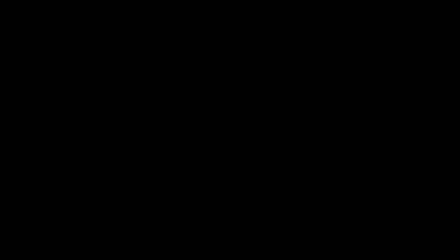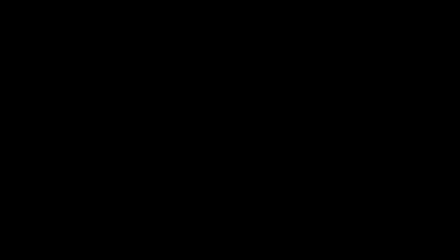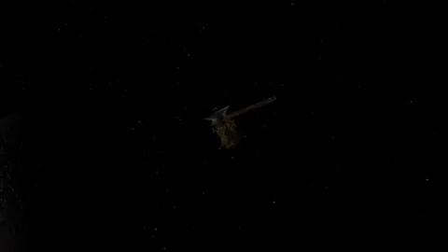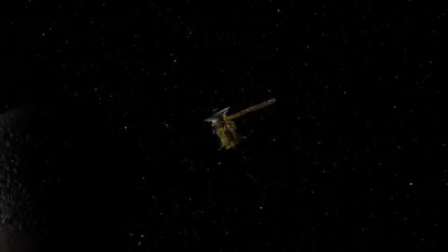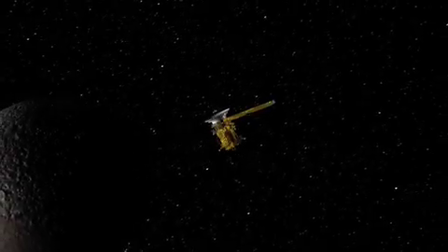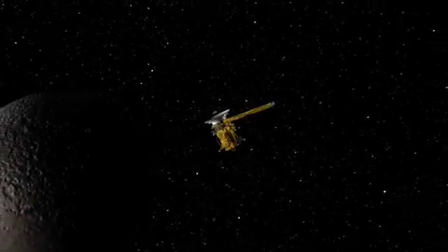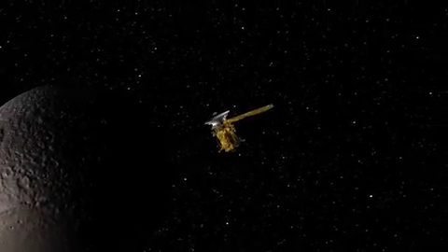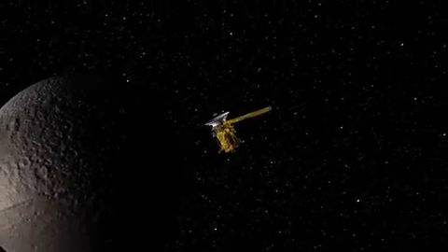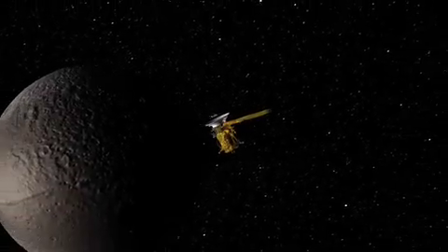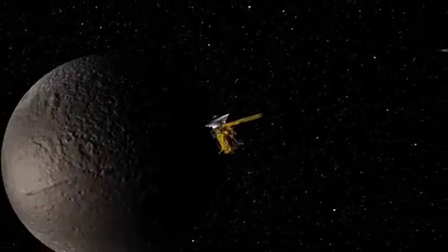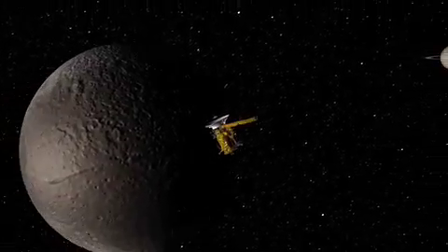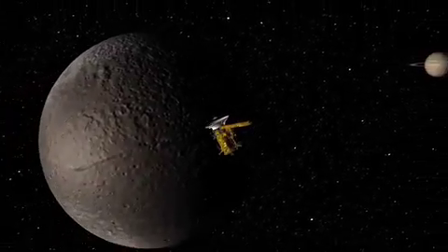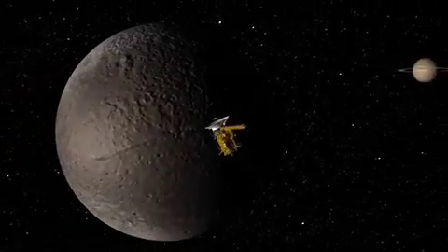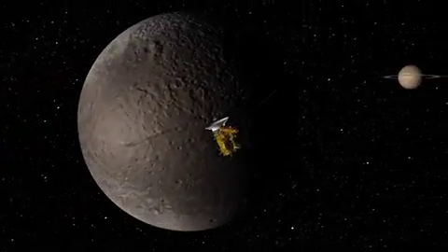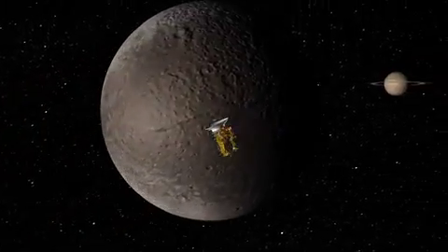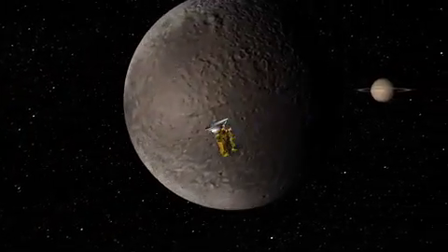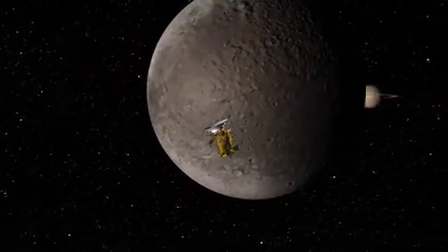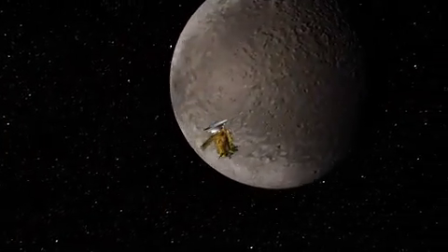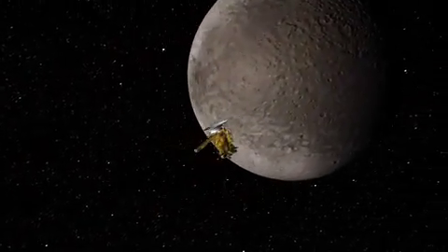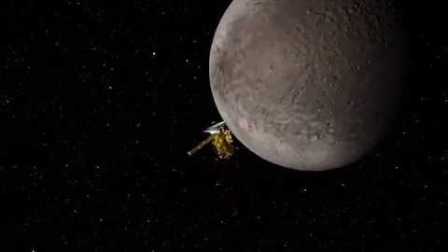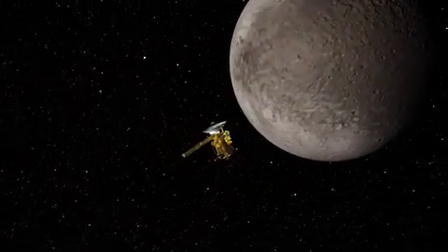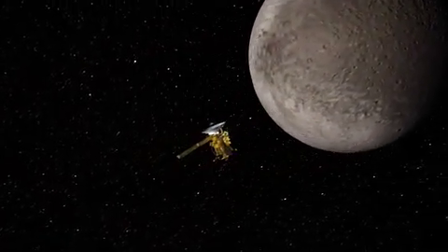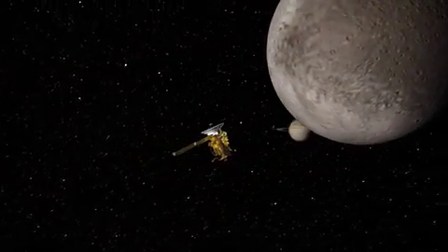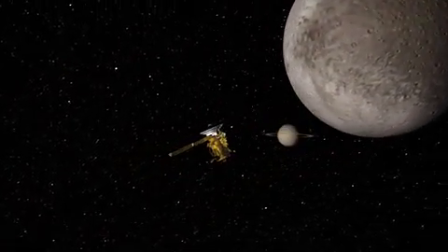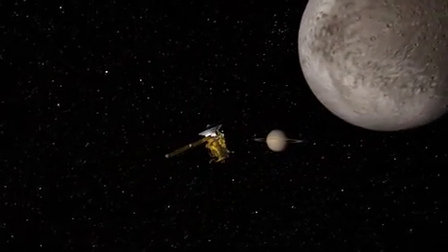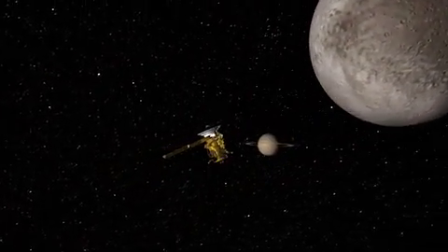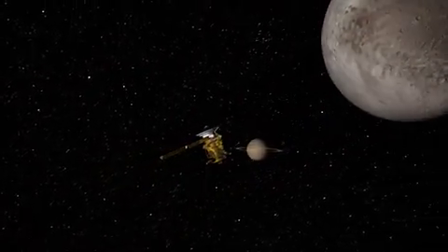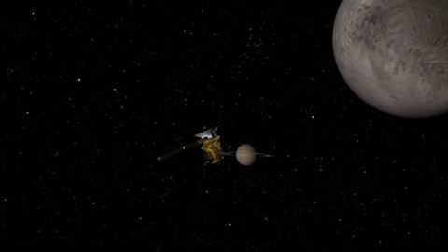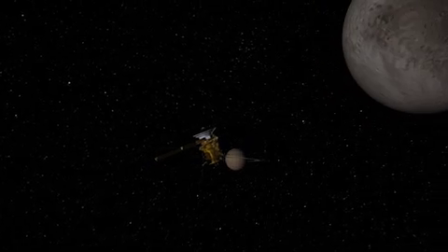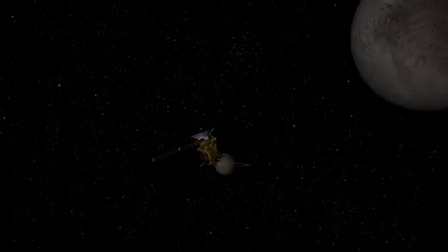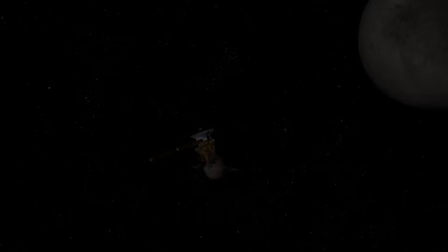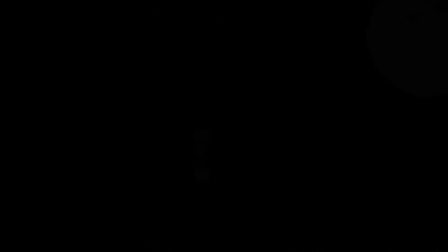Three centuries later, Cassini, the spacecraft, flies by for a close look.